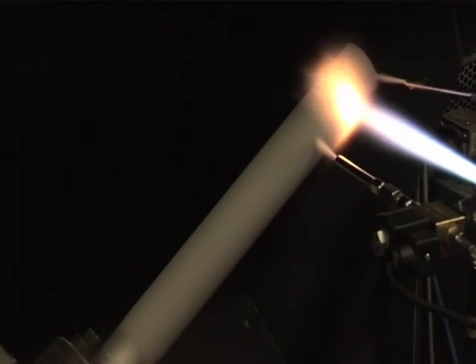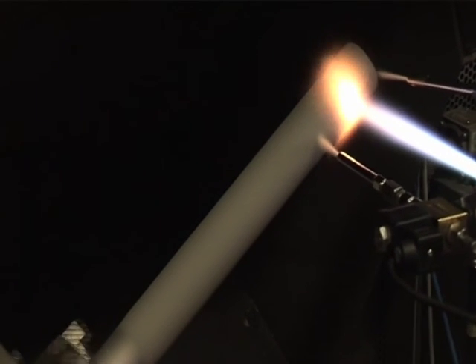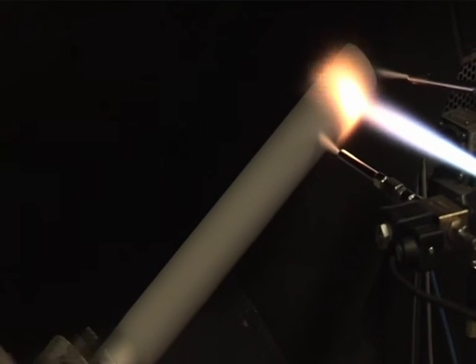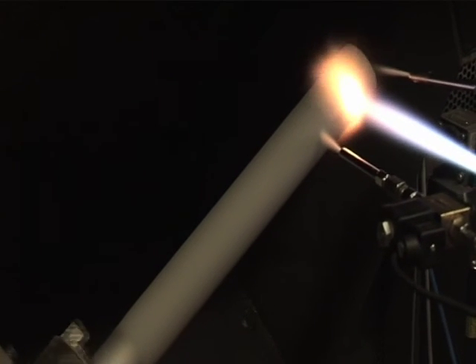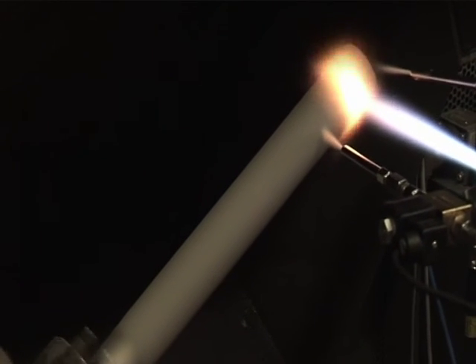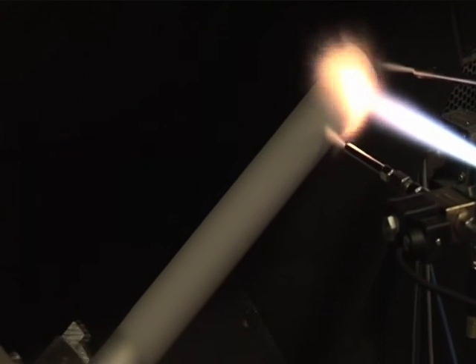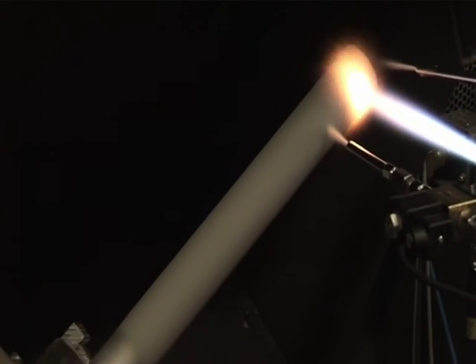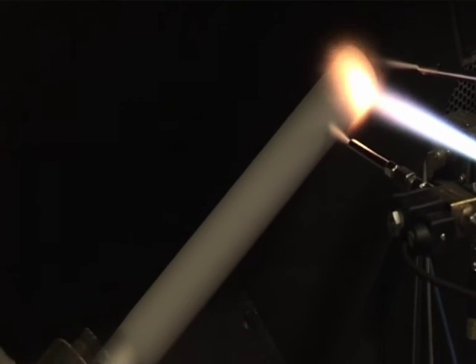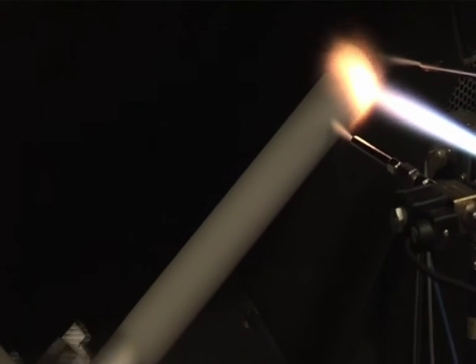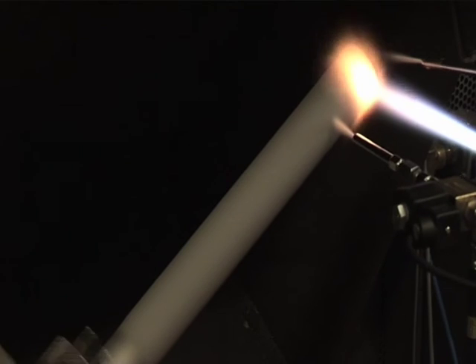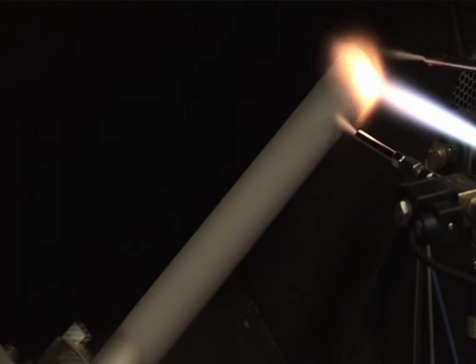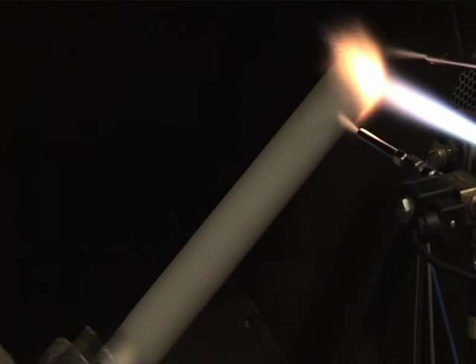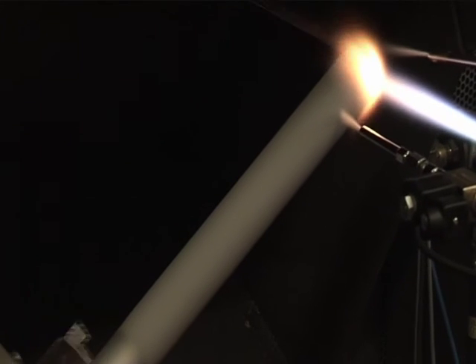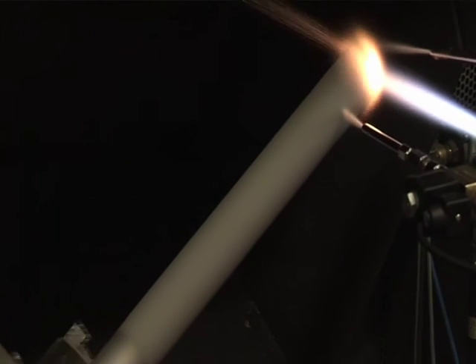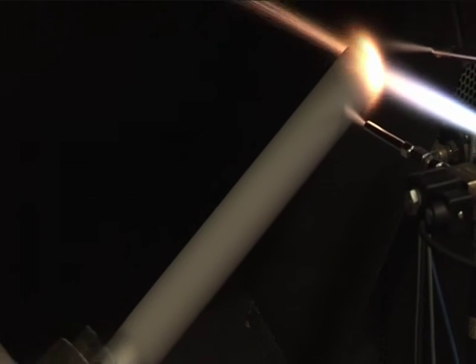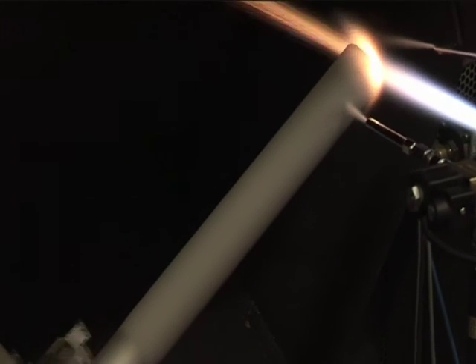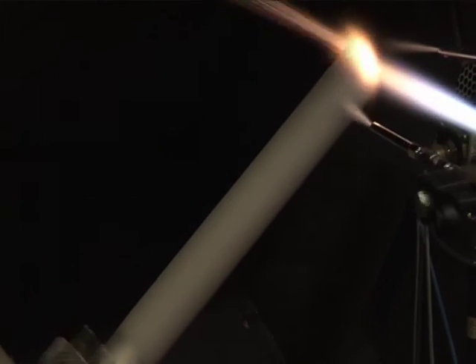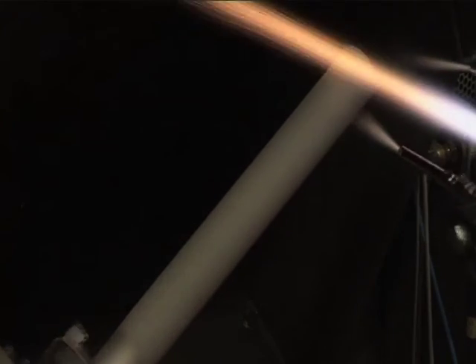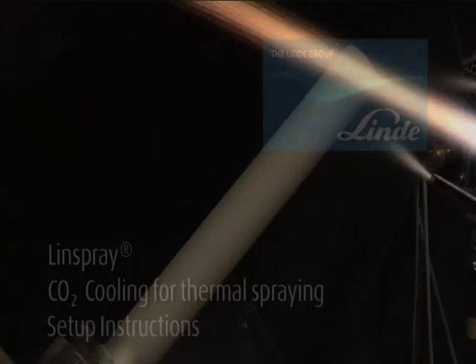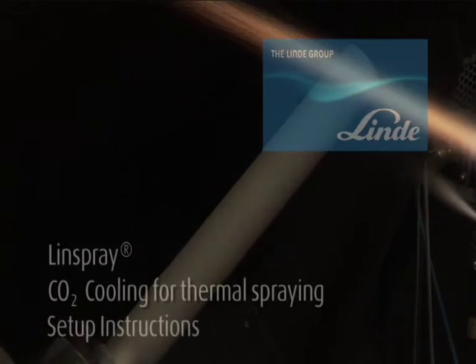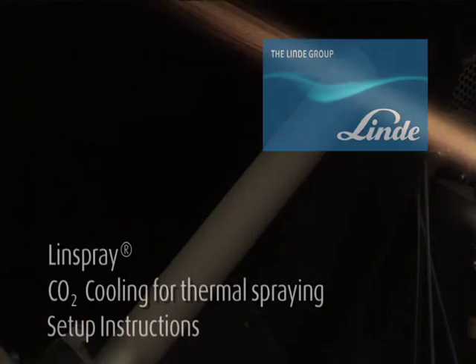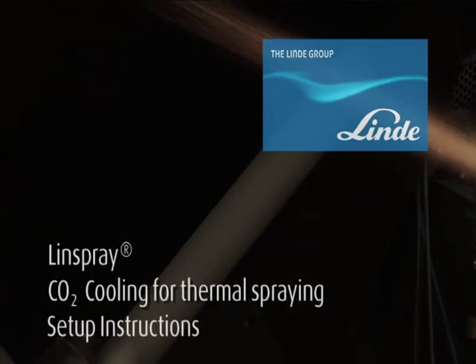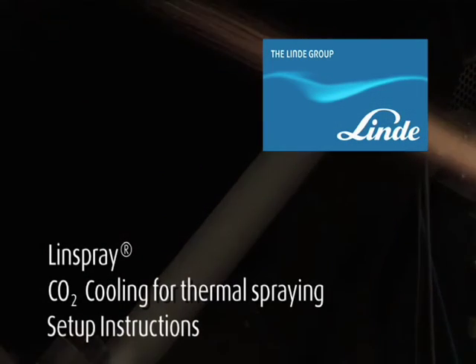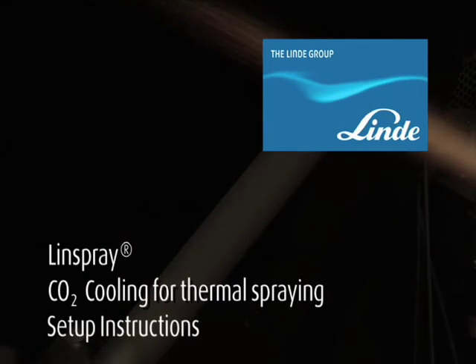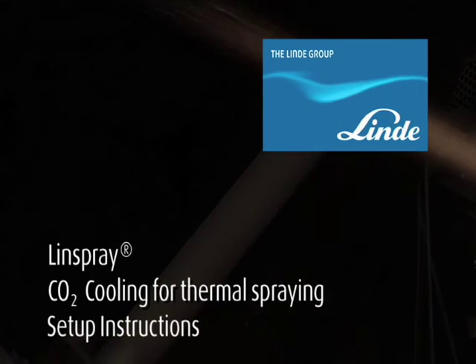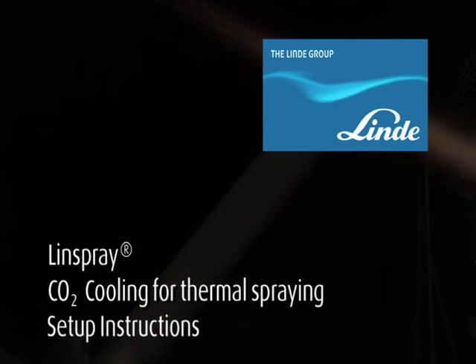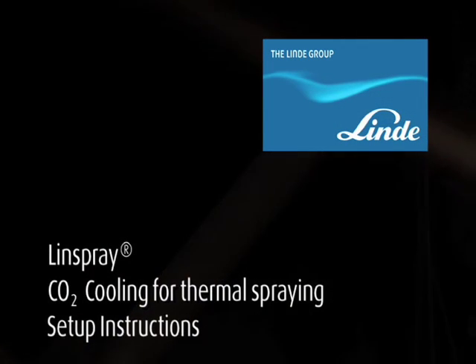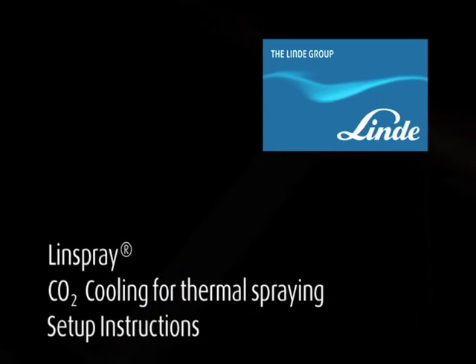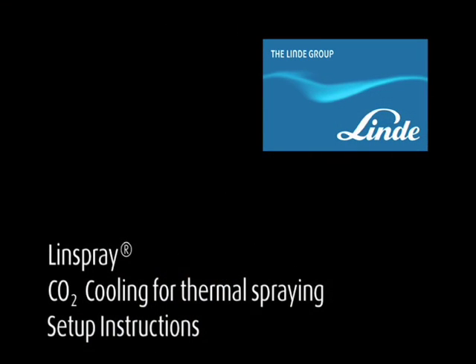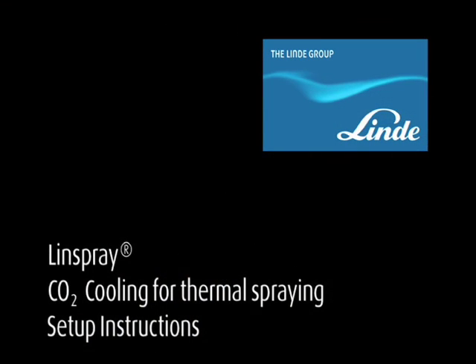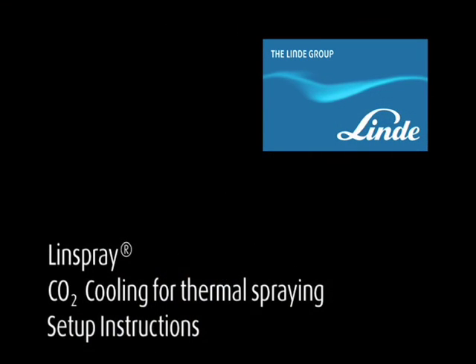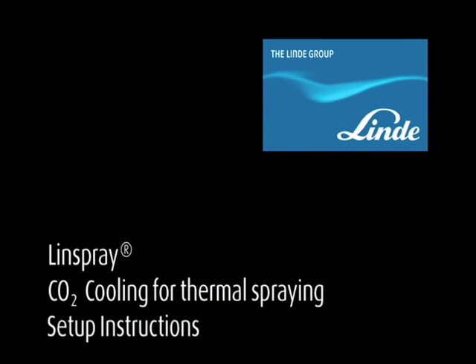If you have any further questions, please feel free to contact the Linde Partner responsible for your needs. For more information, please contact us or visit our website.